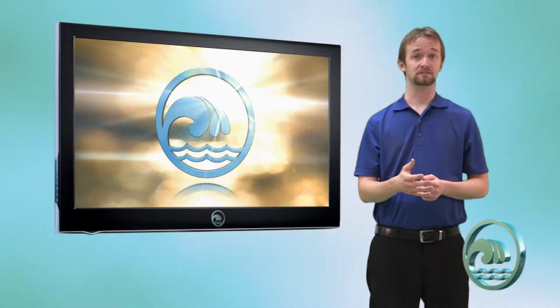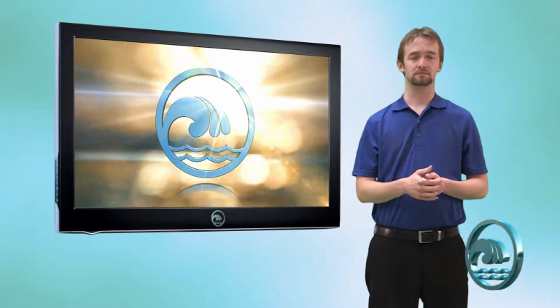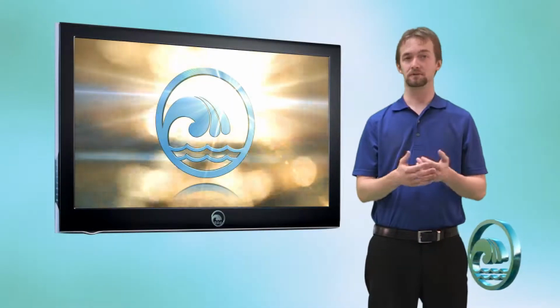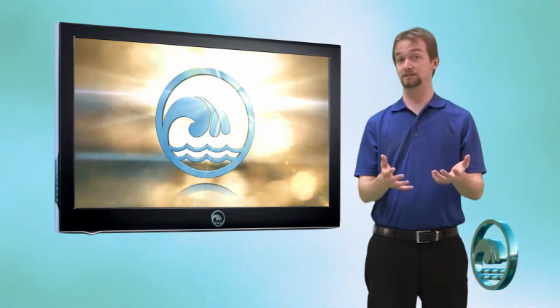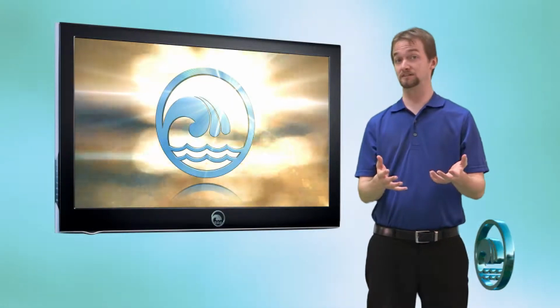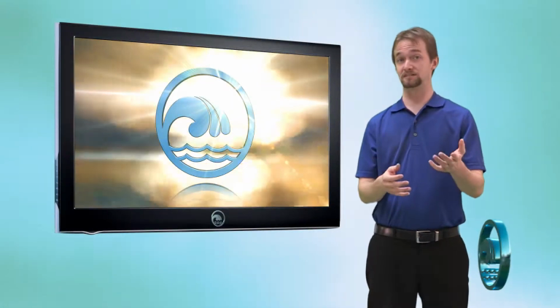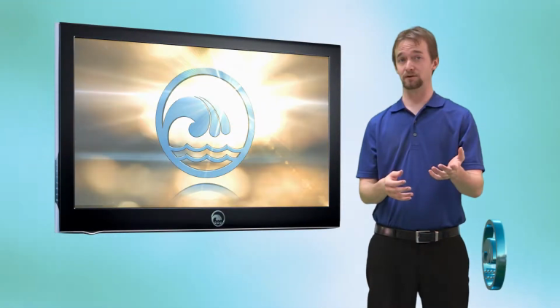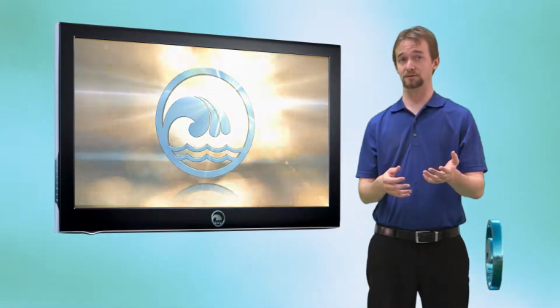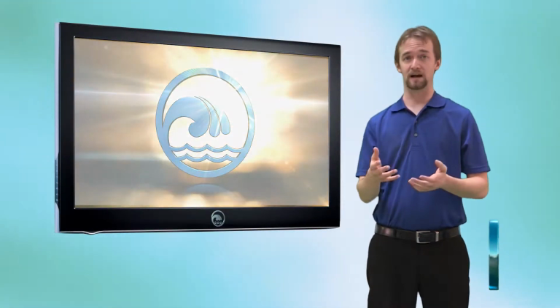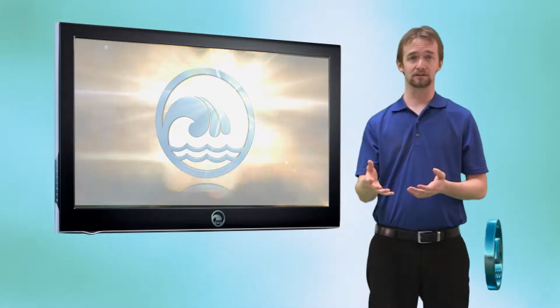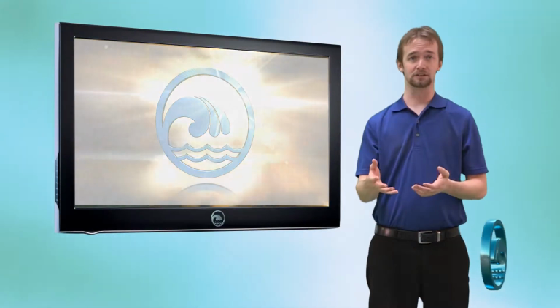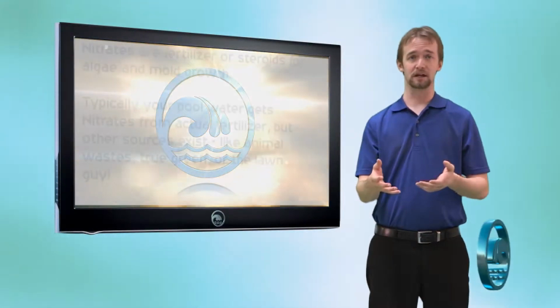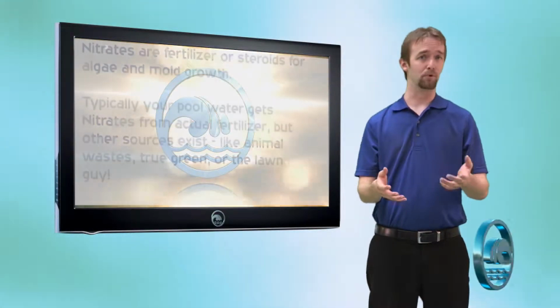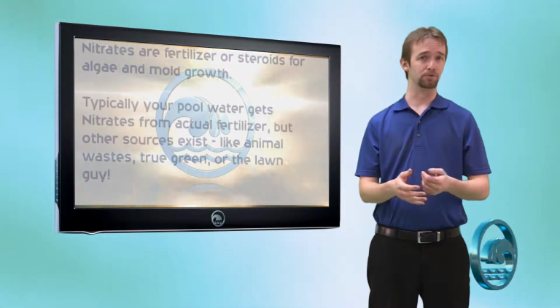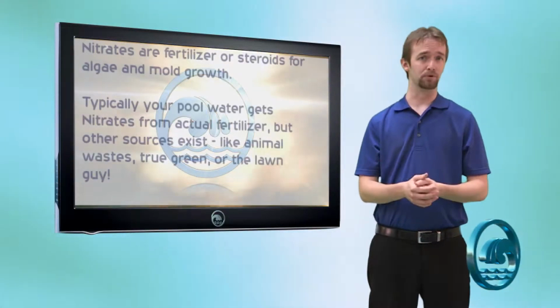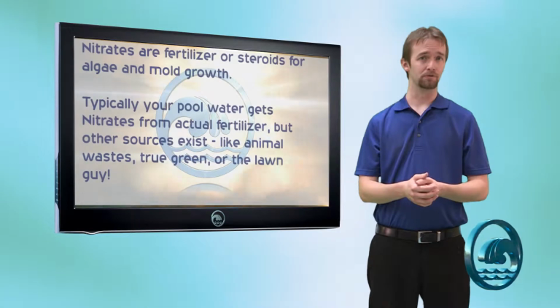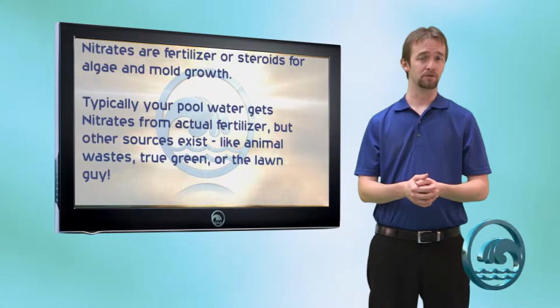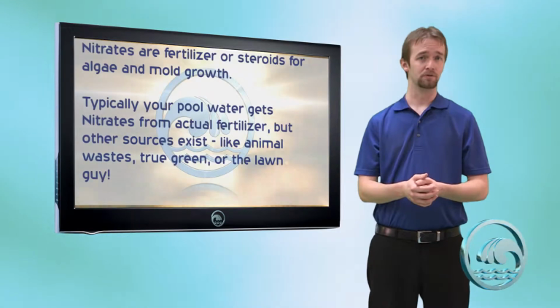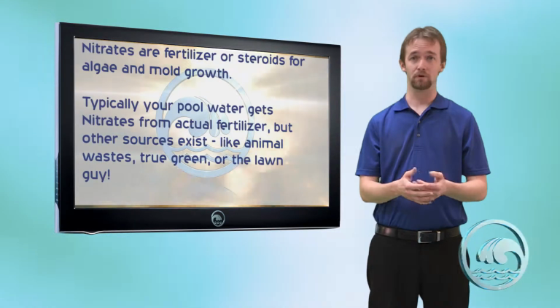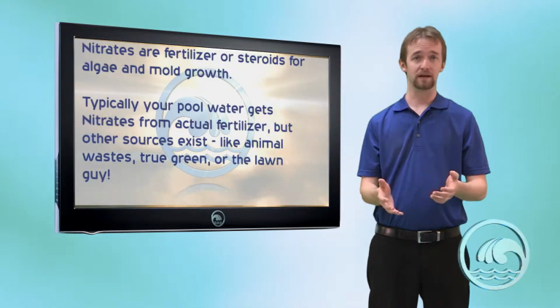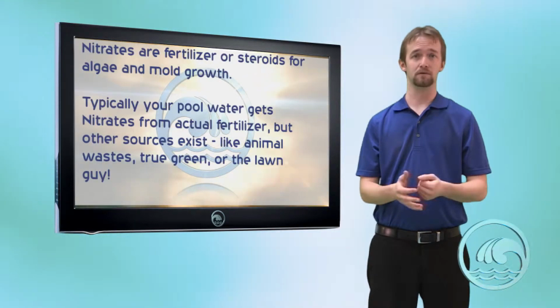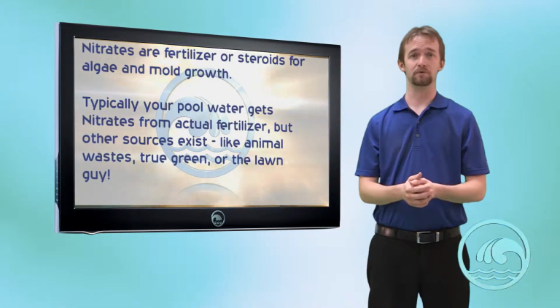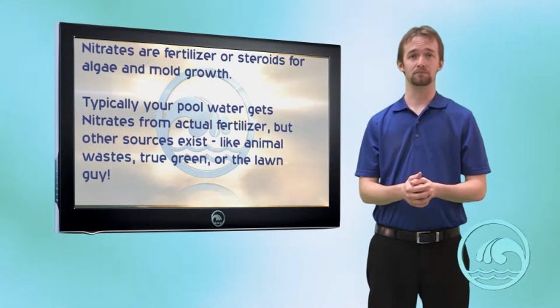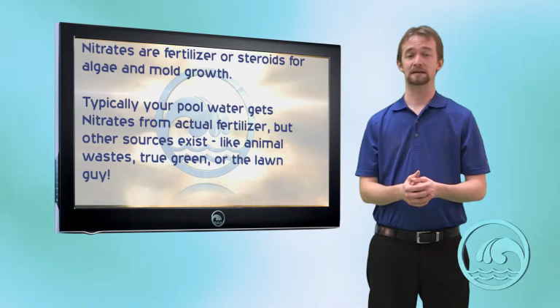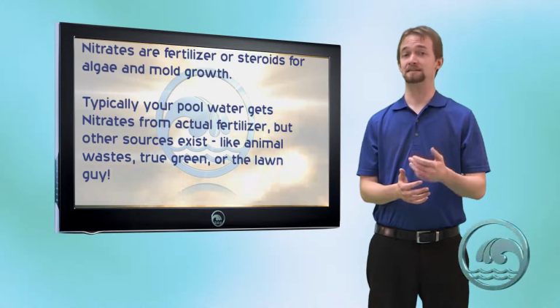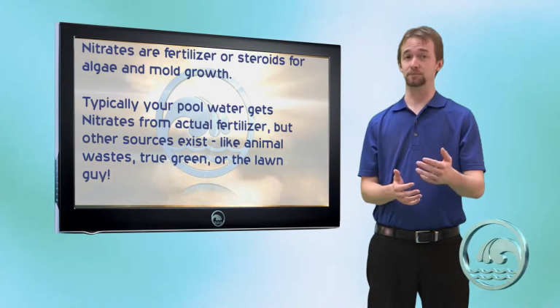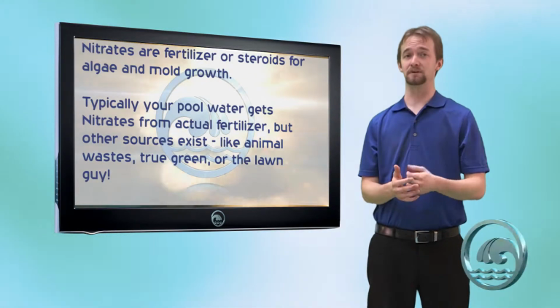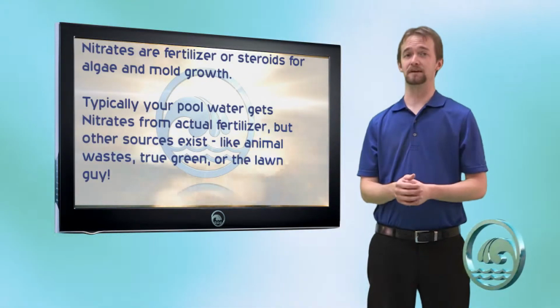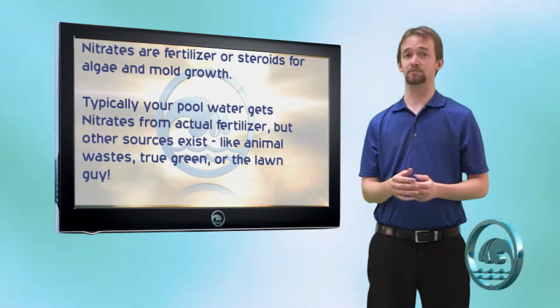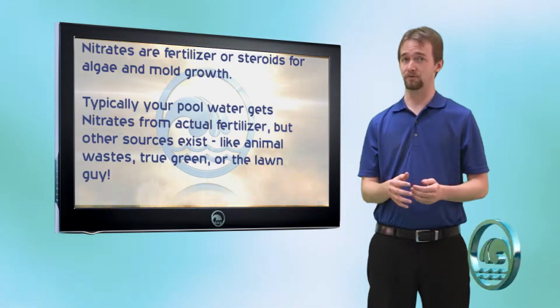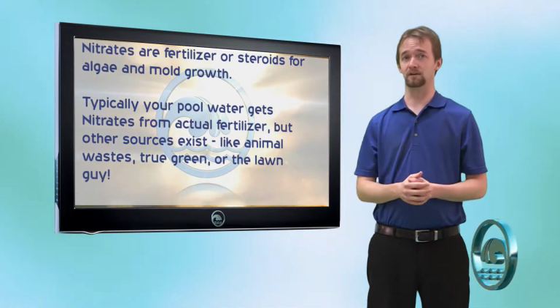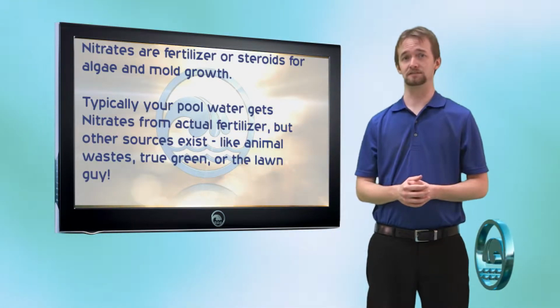Nitrates are steroids for algae and mold growth. Where do they come from? Typically they come from fertilizer.